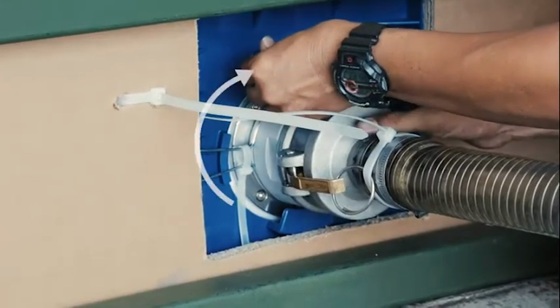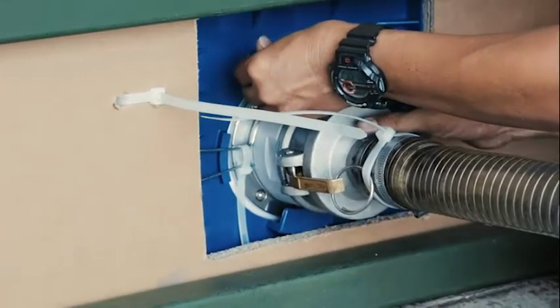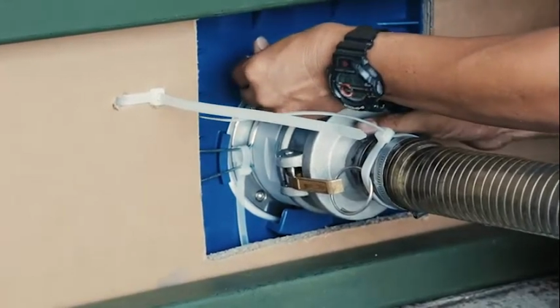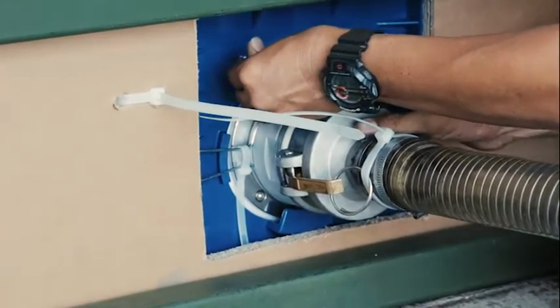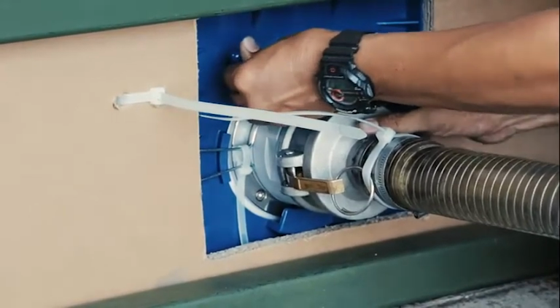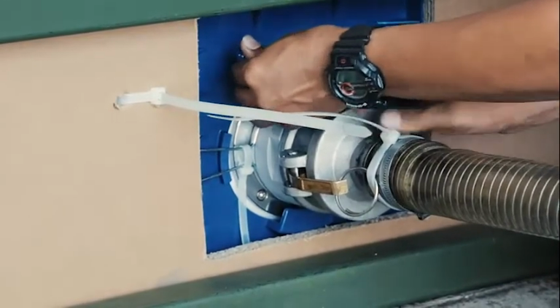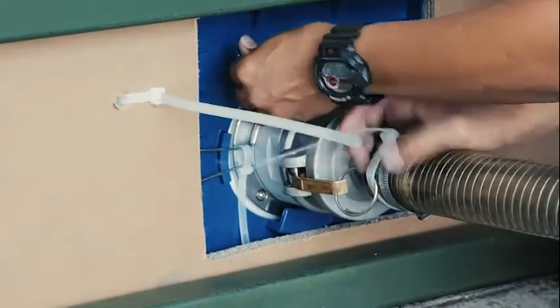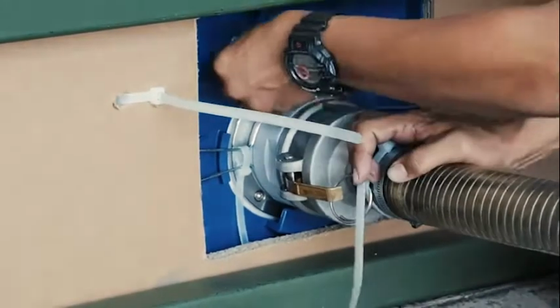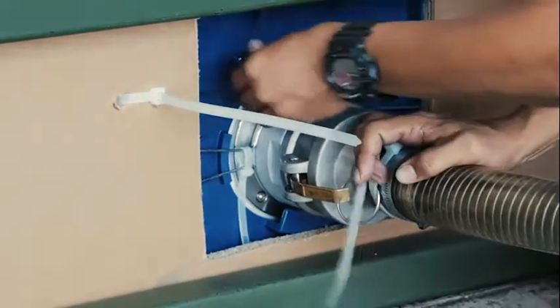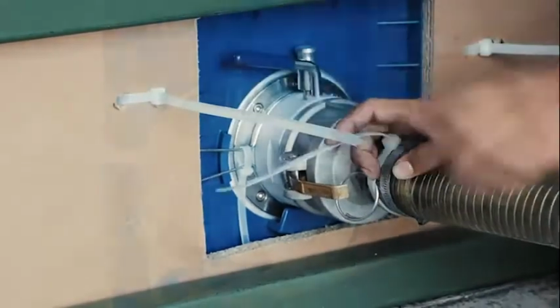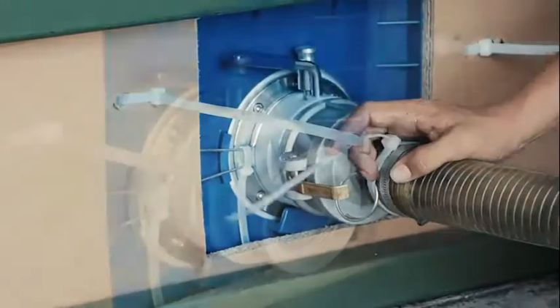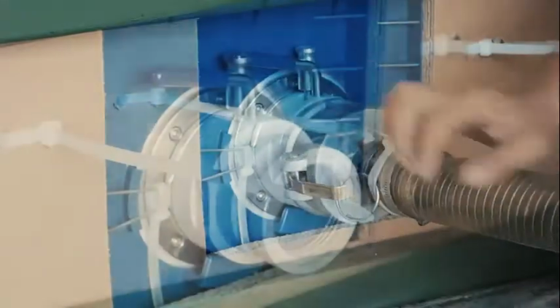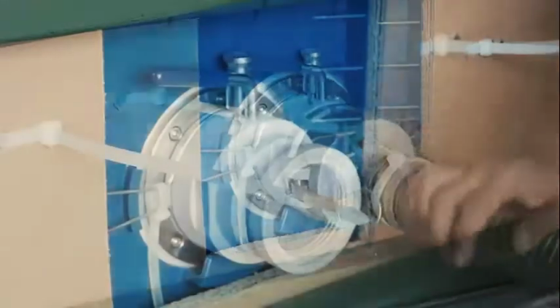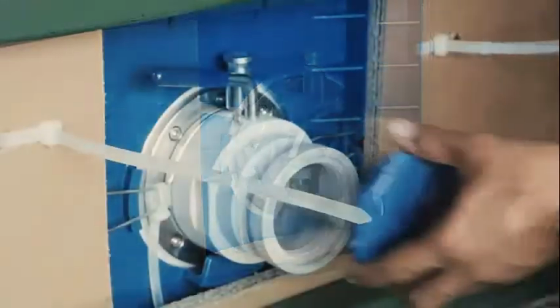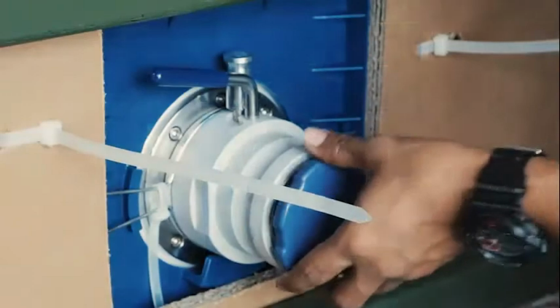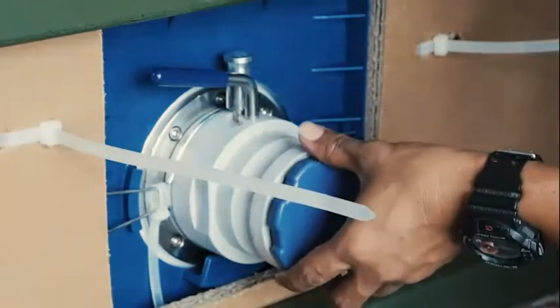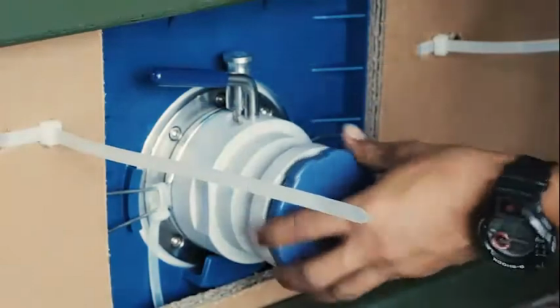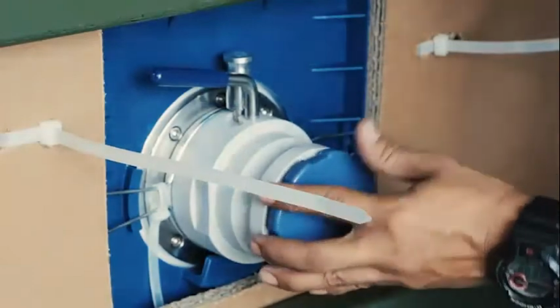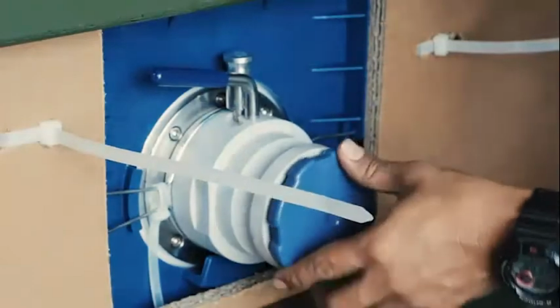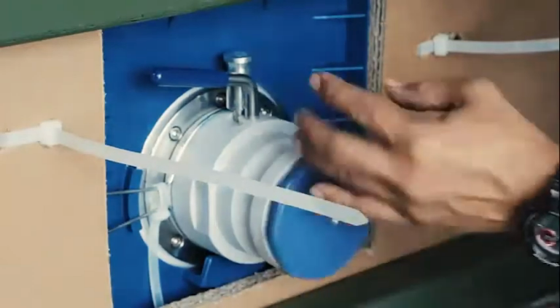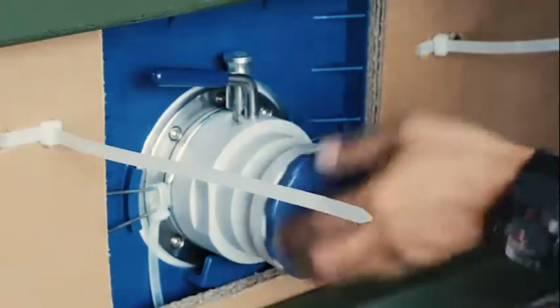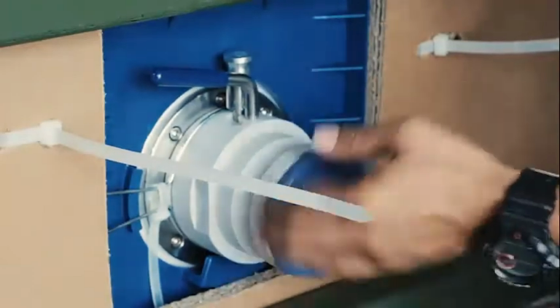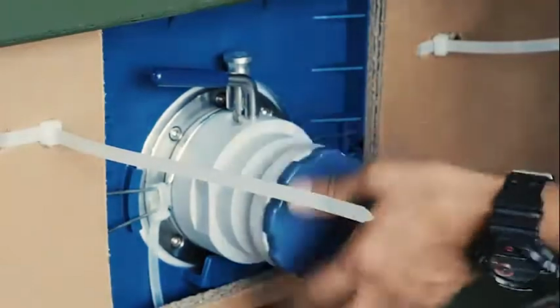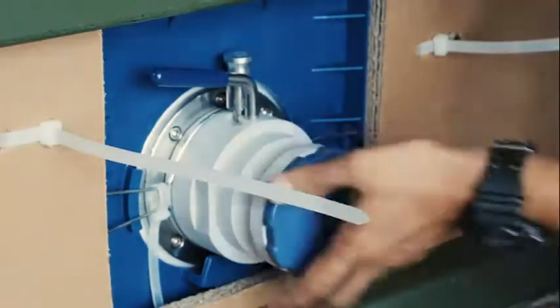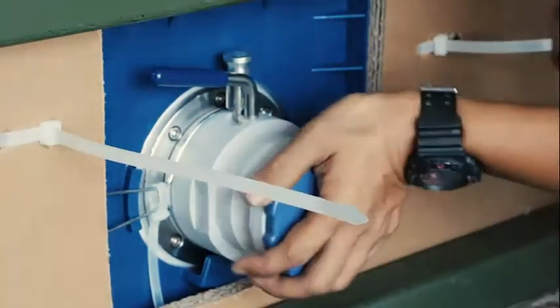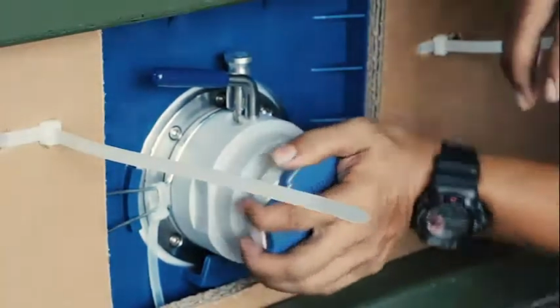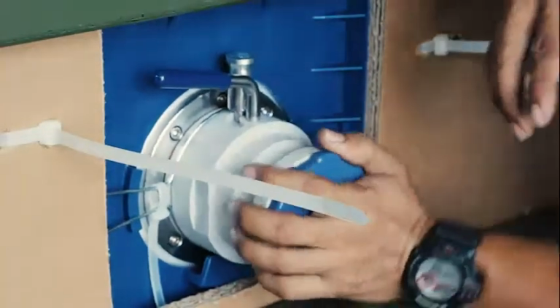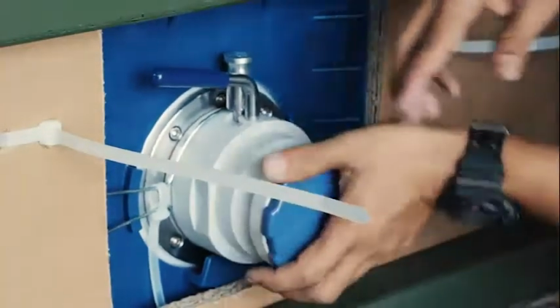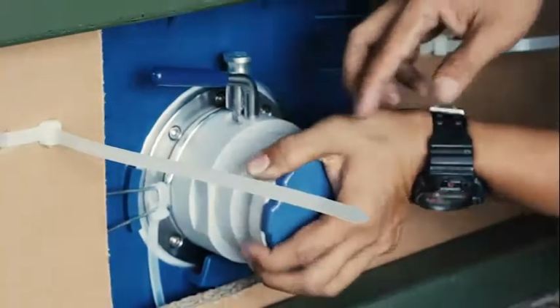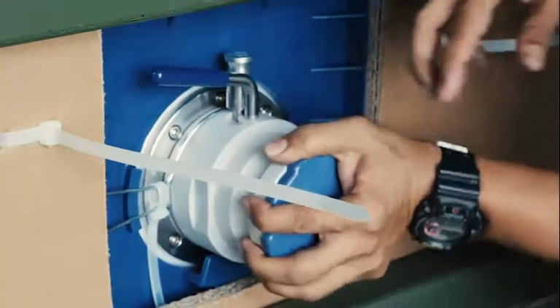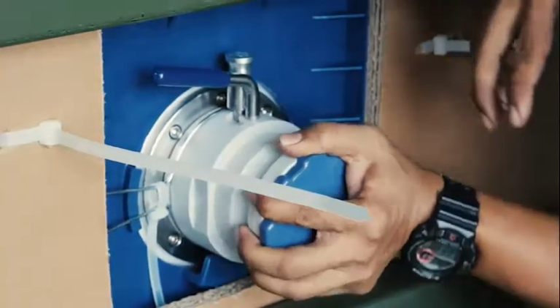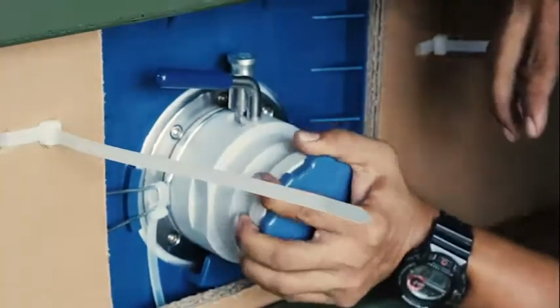After discharging has been completed, switch off the pump and close all valves, including the flexi-tank valve.